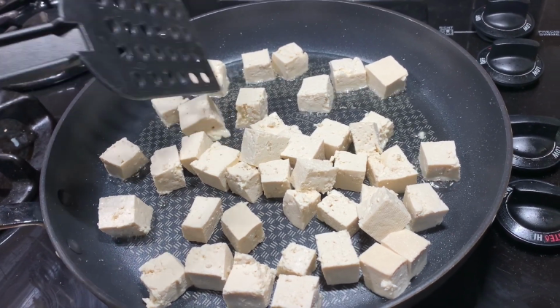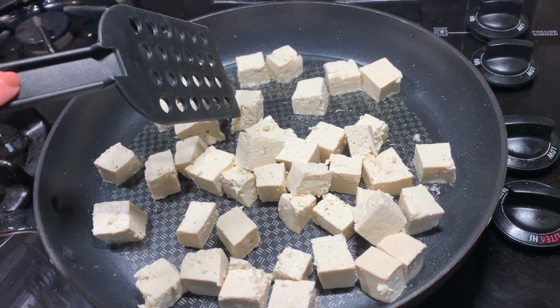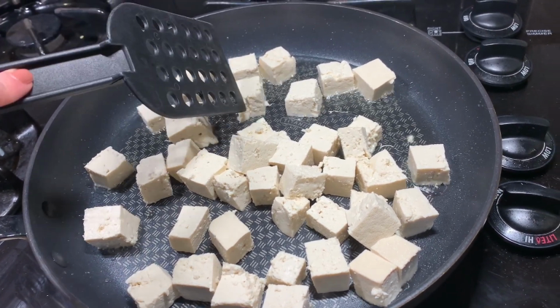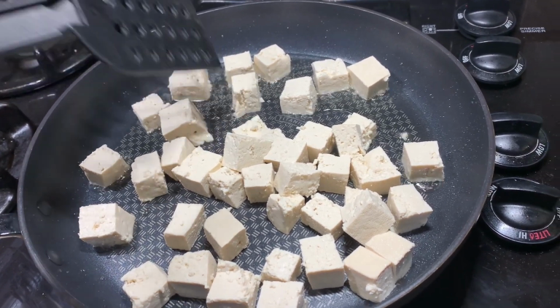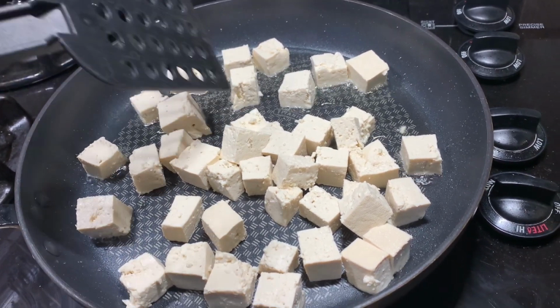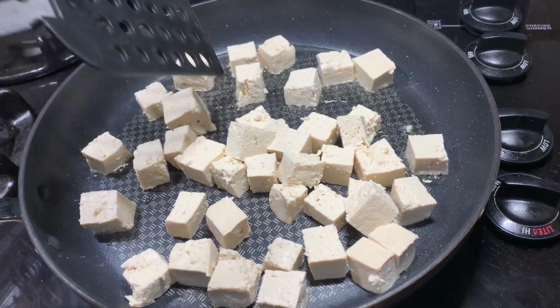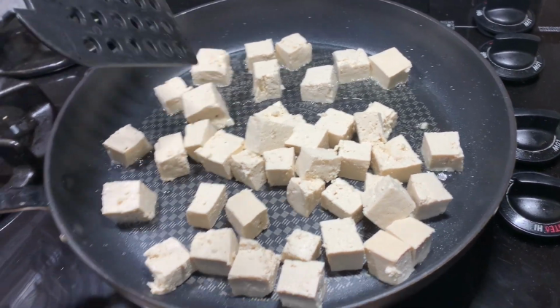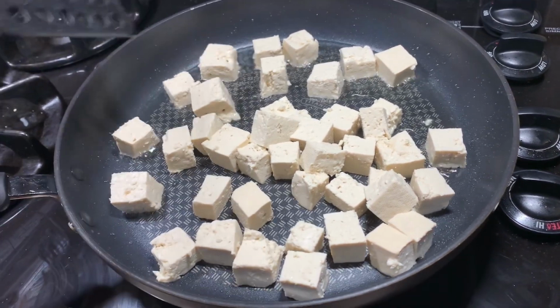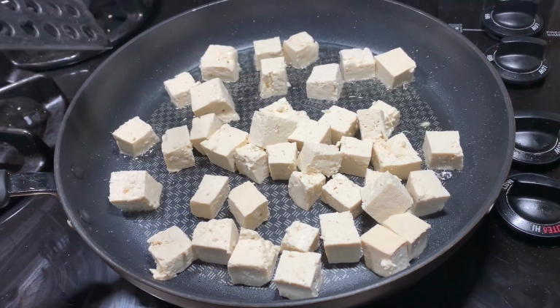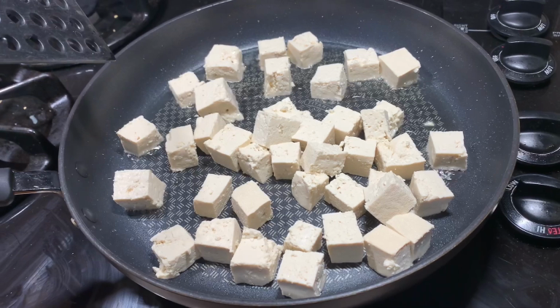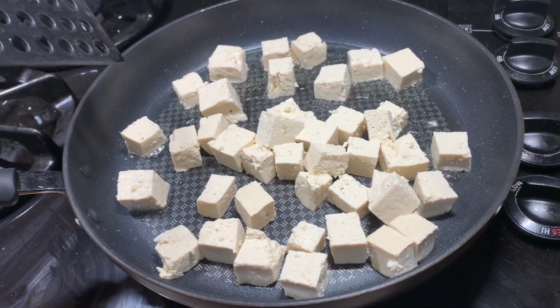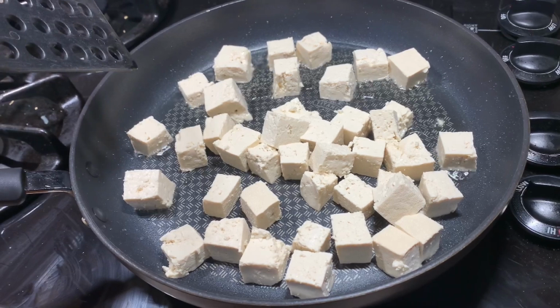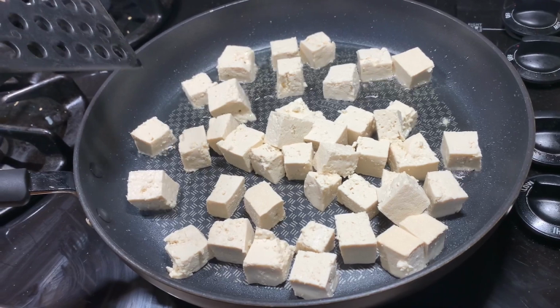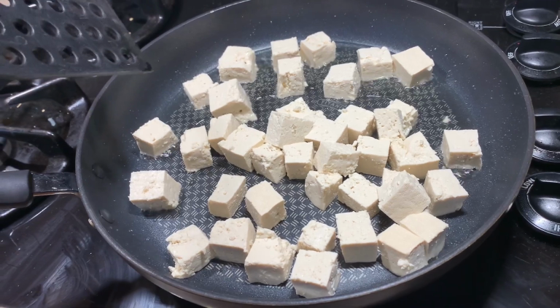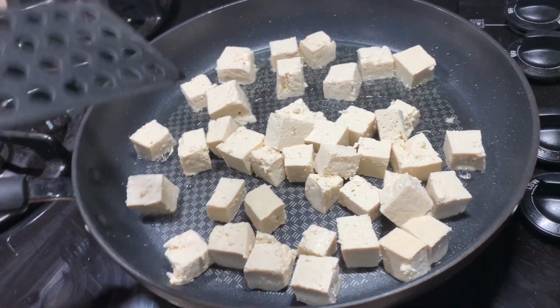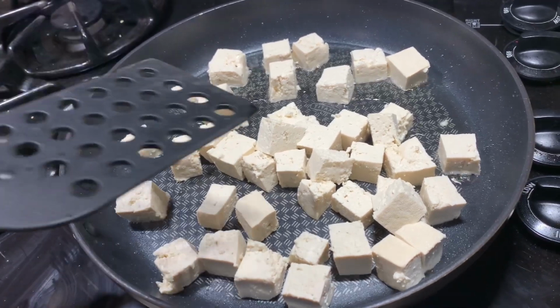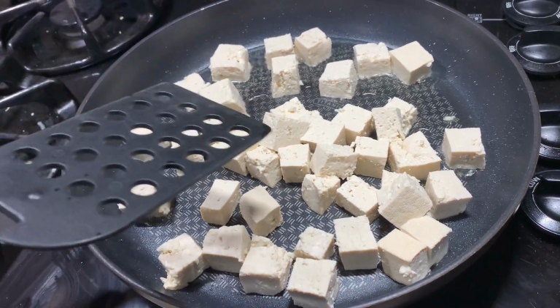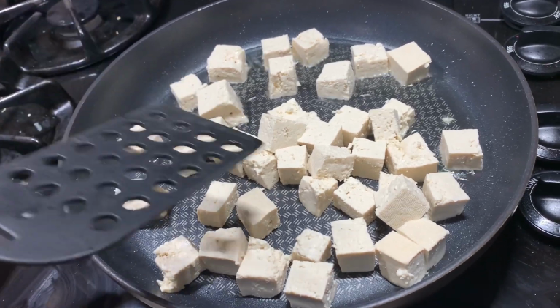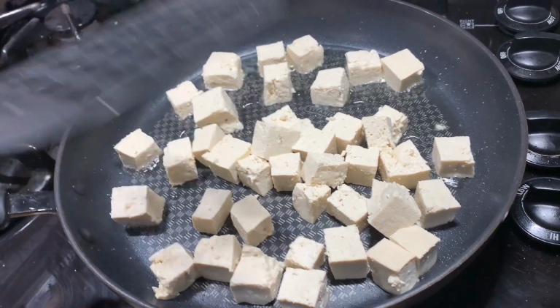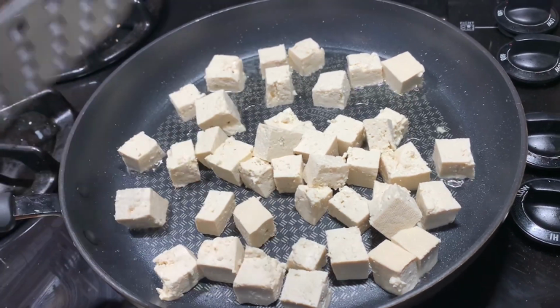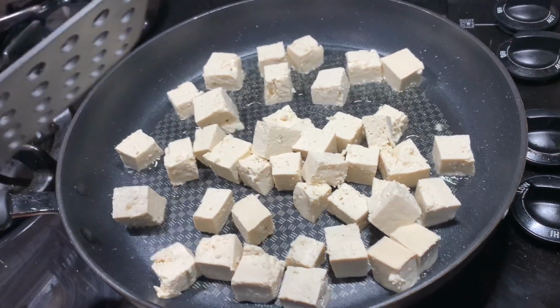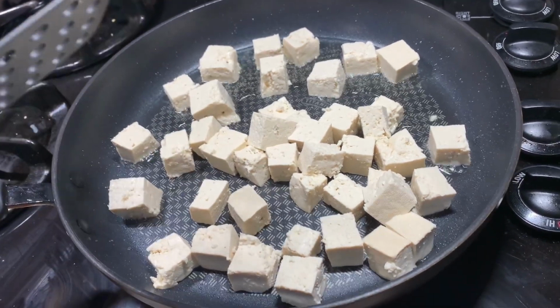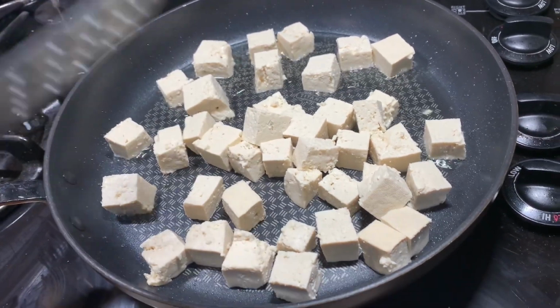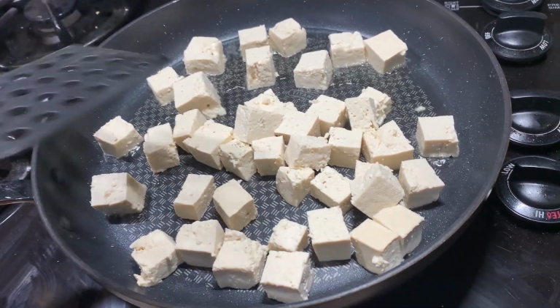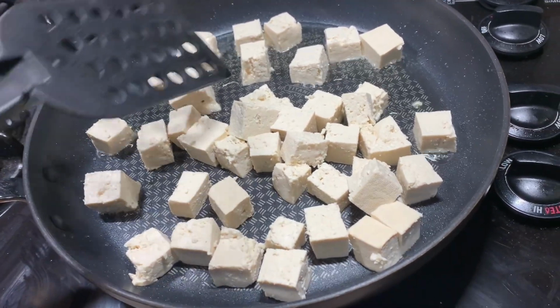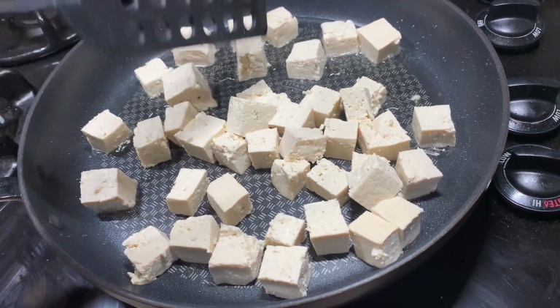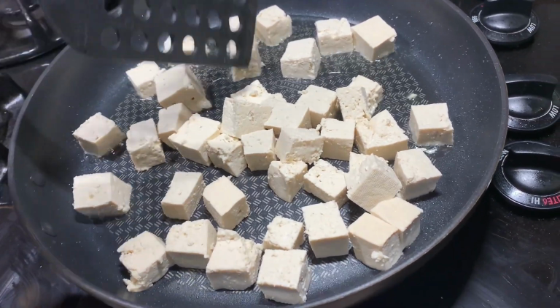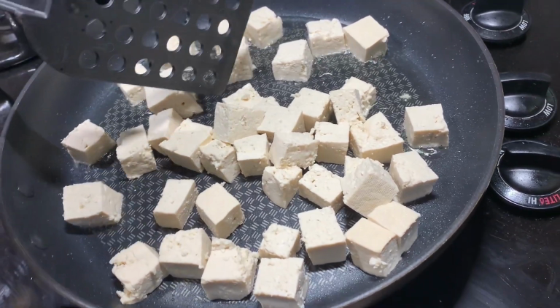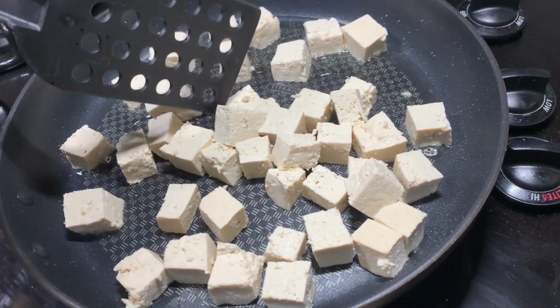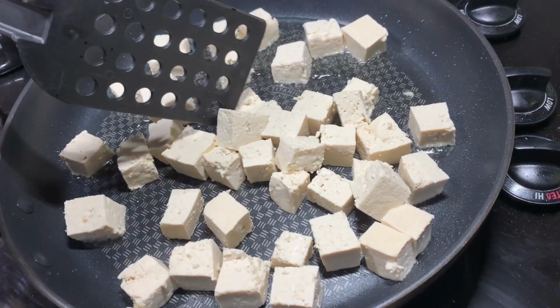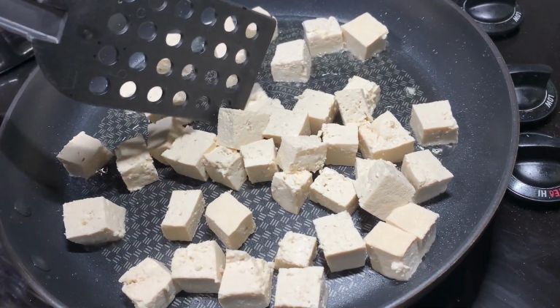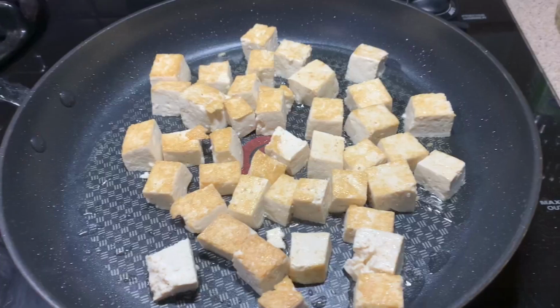This process takes about five to seven minutes. If the oil does begin to splatter, simply turn down the heat.